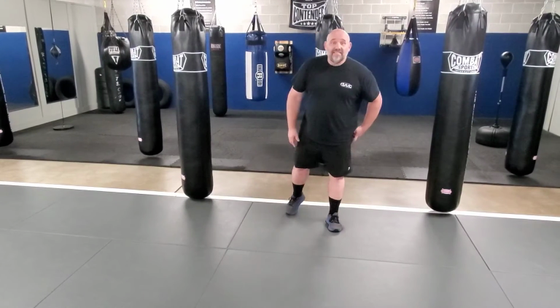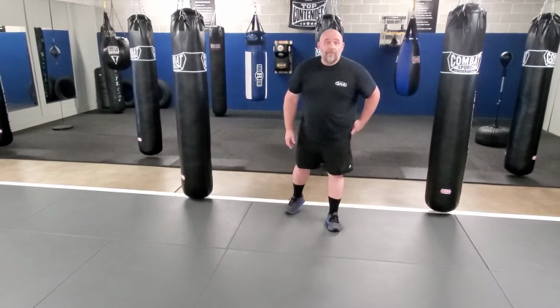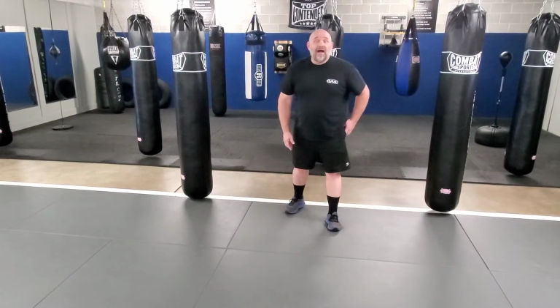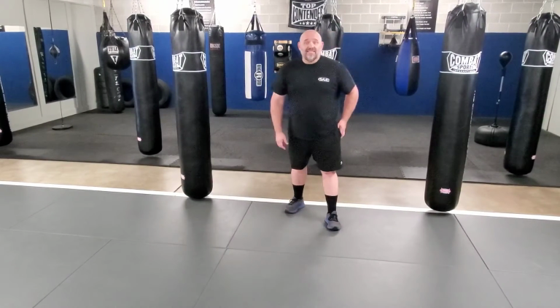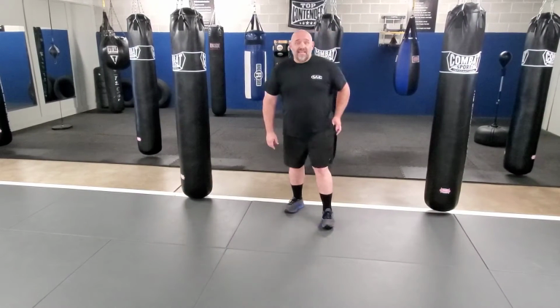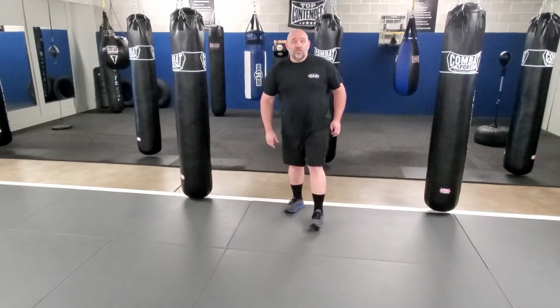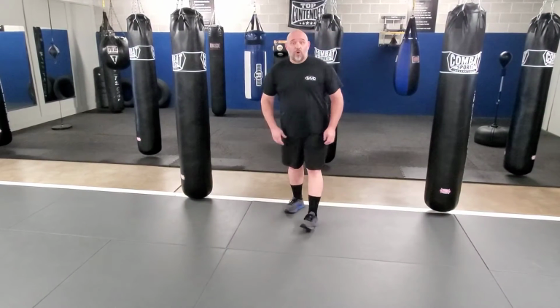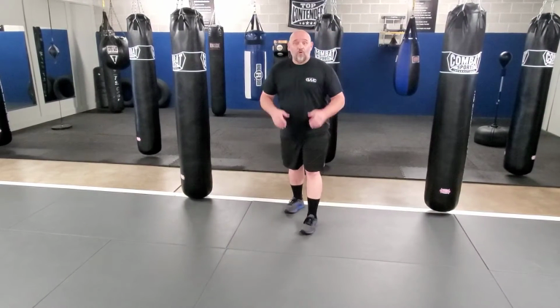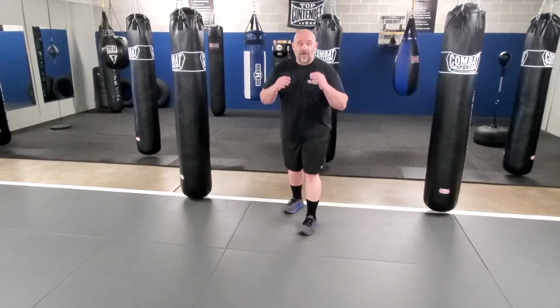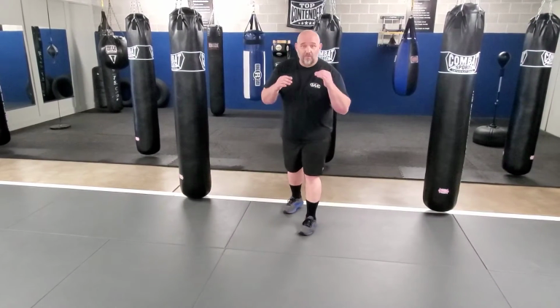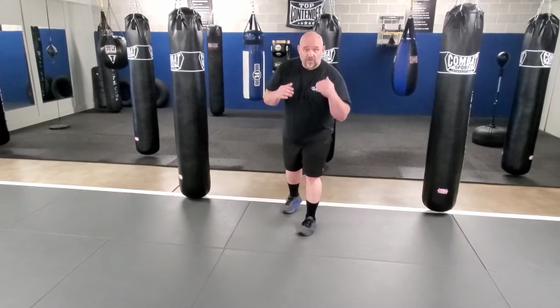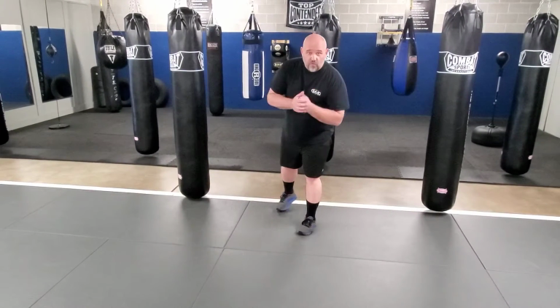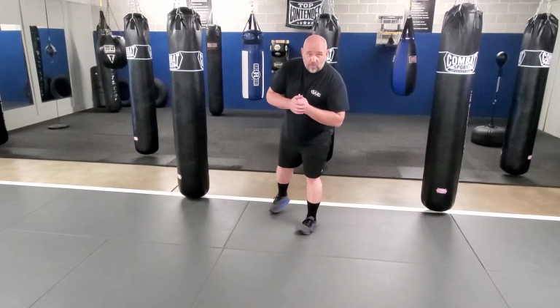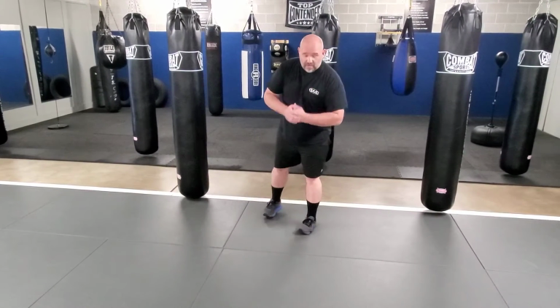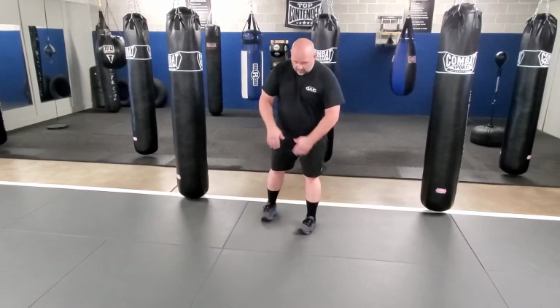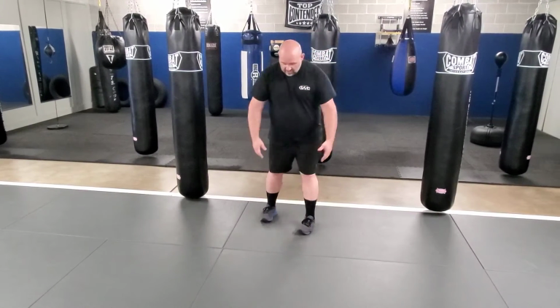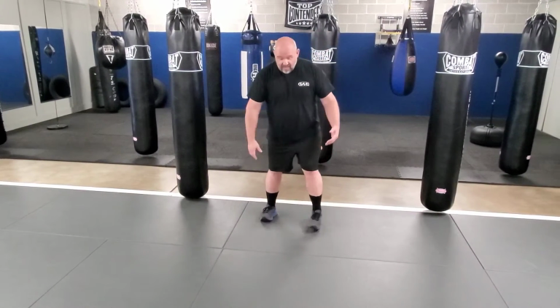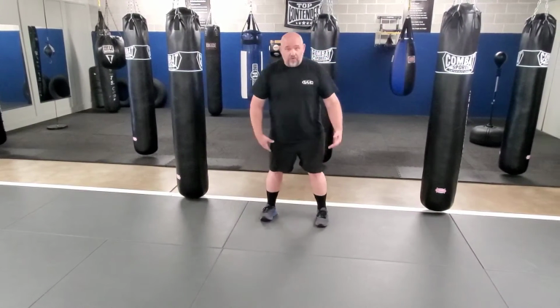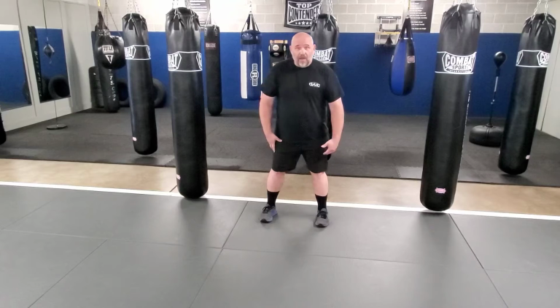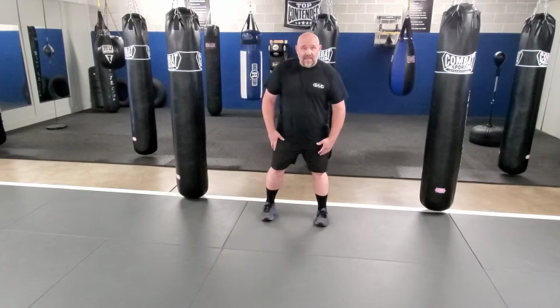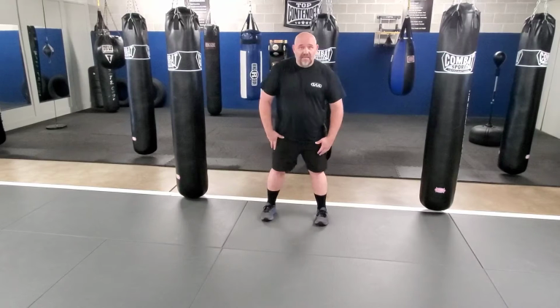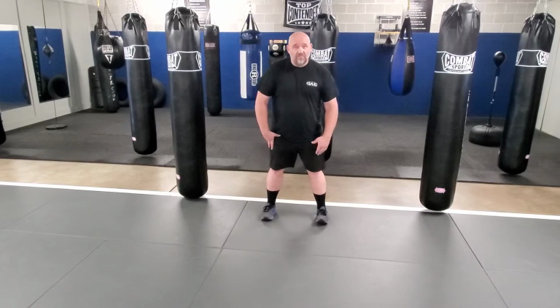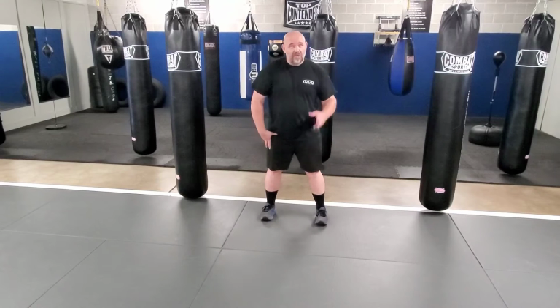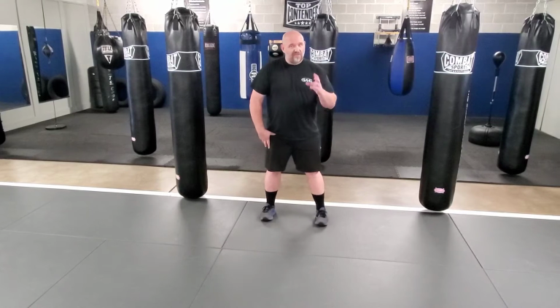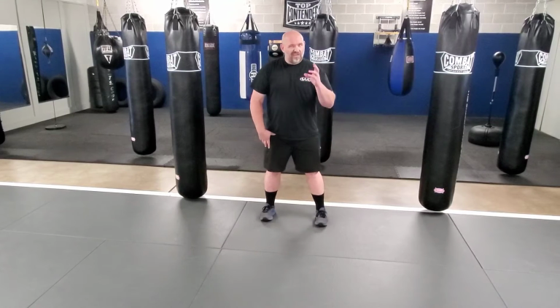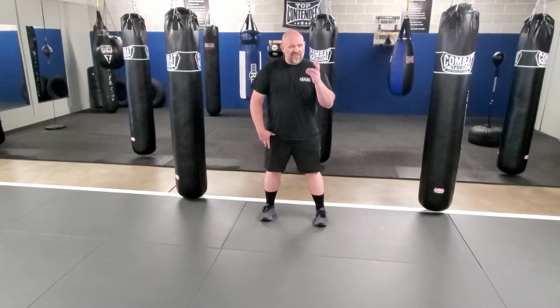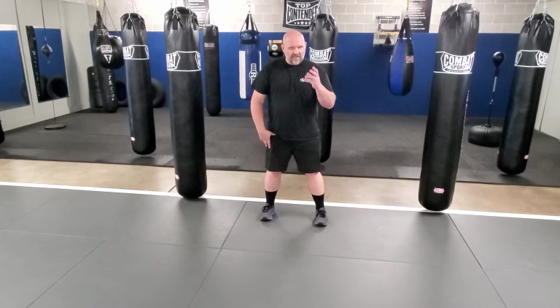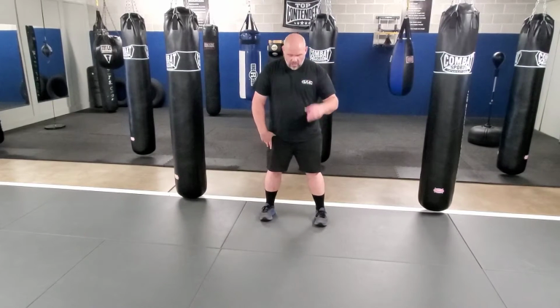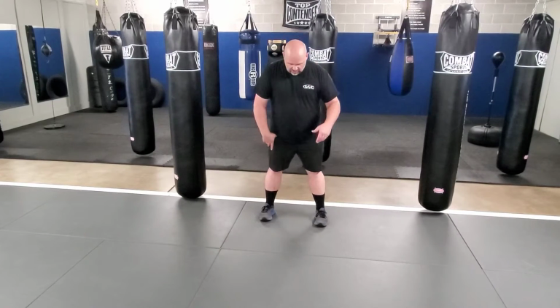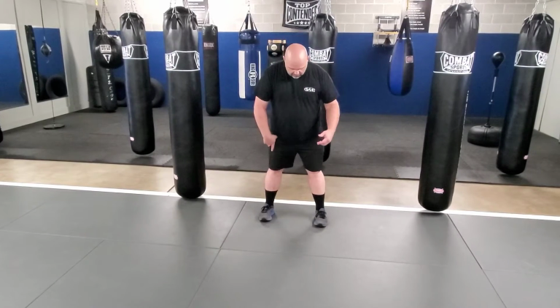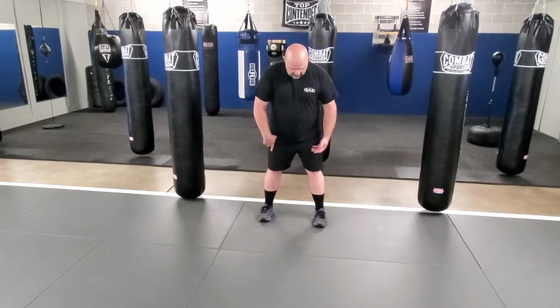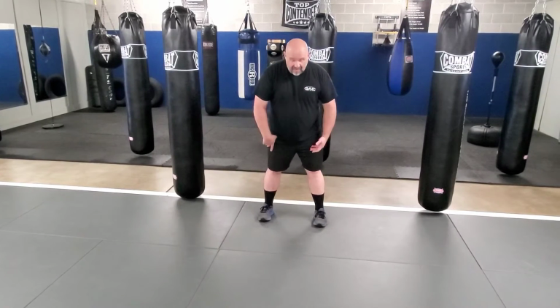Basic boxing intro fundamentals for beginners. If you're right-handed, copy me. If you're left-handed, switch it.